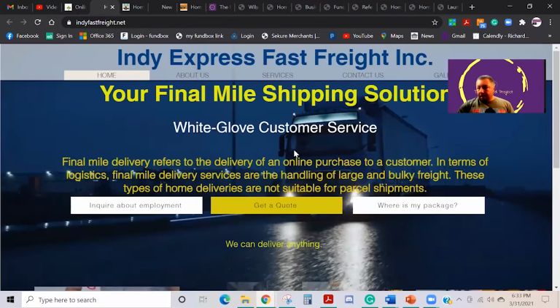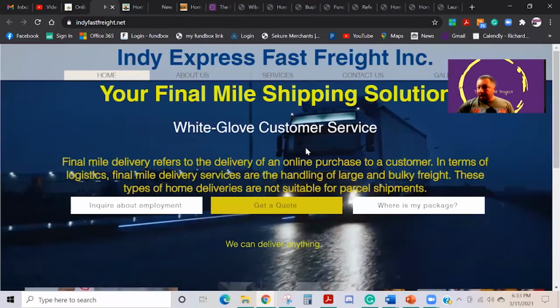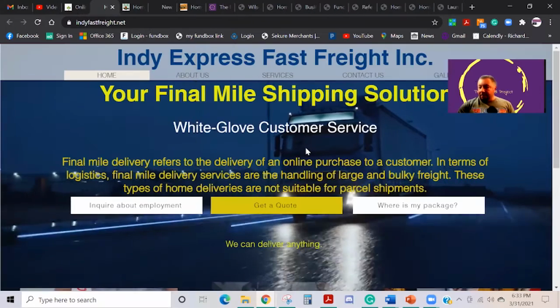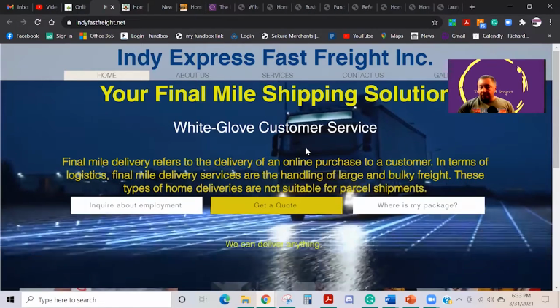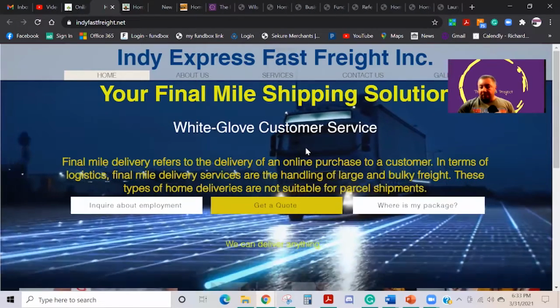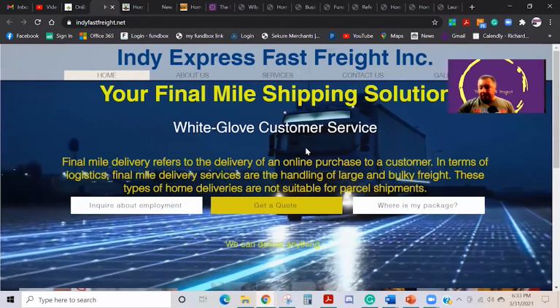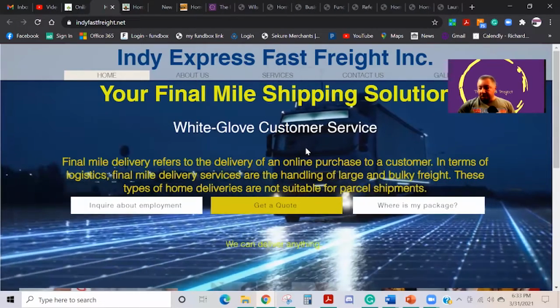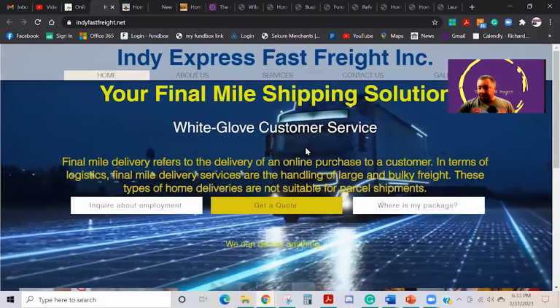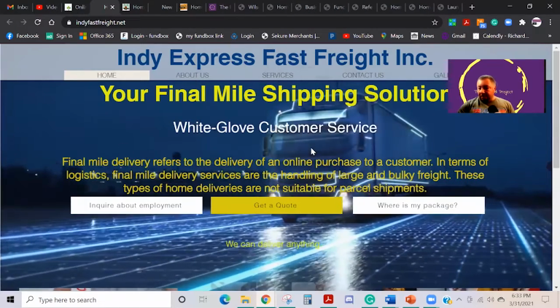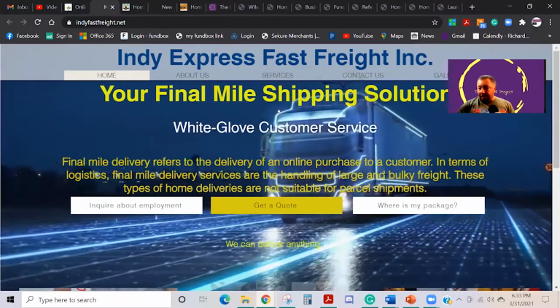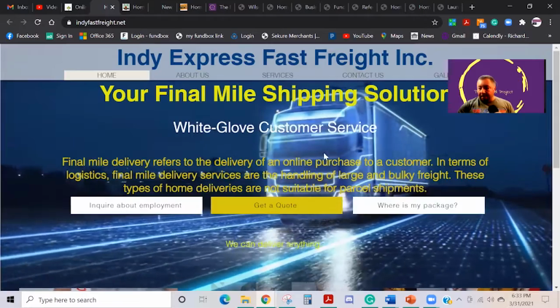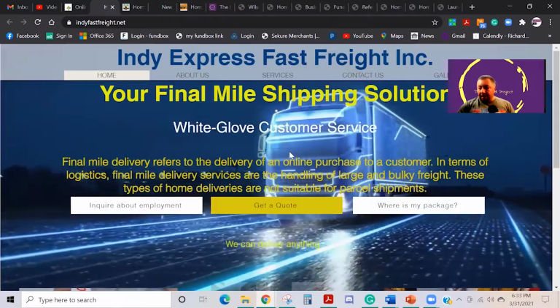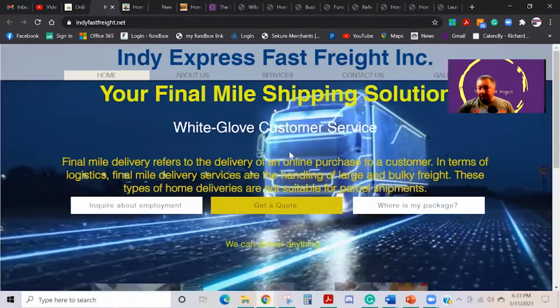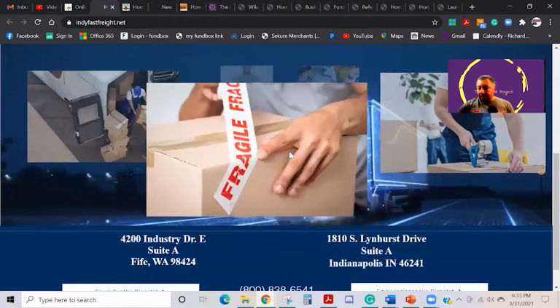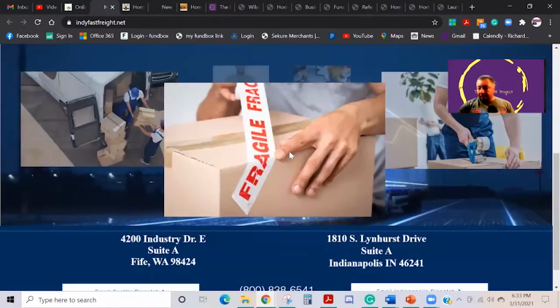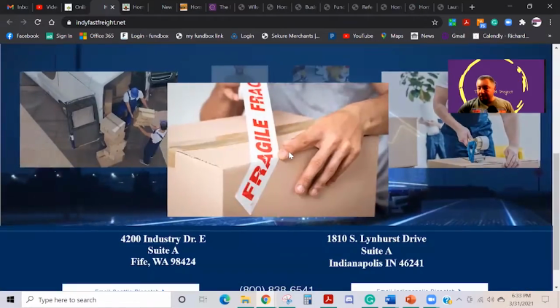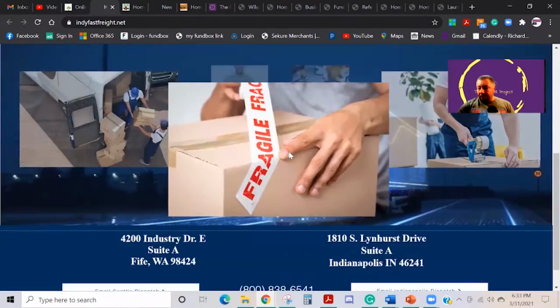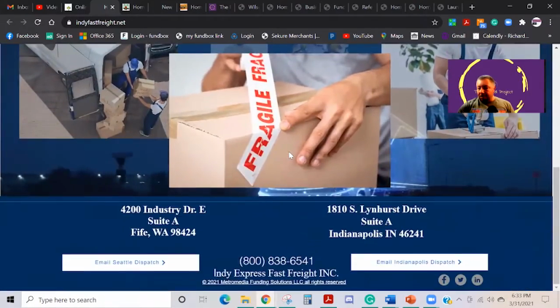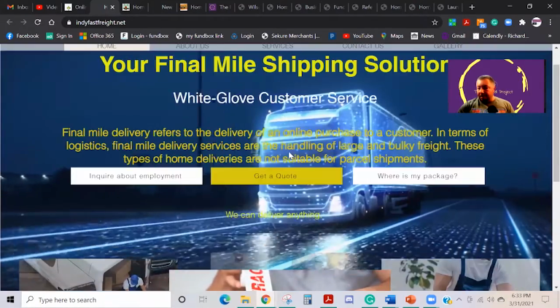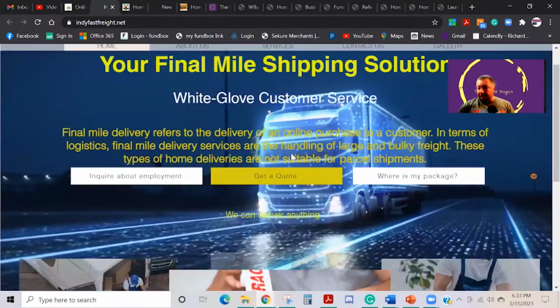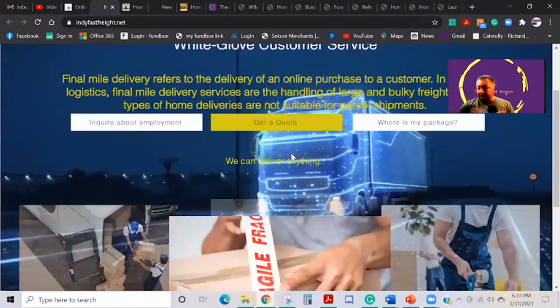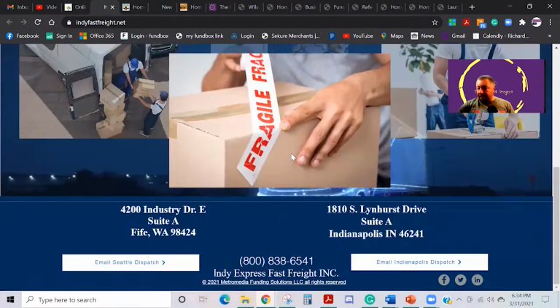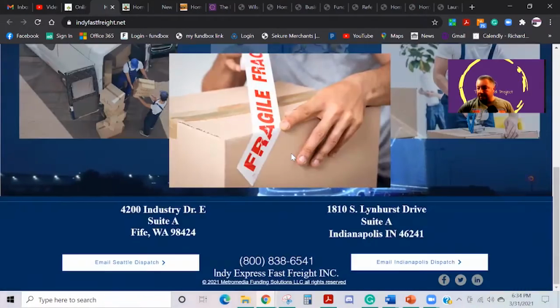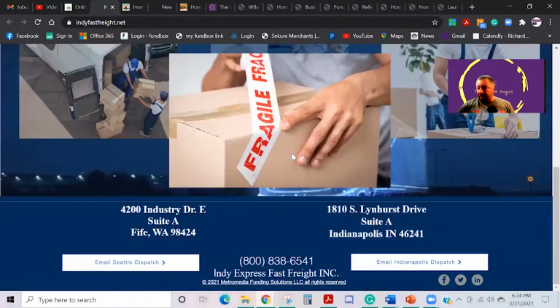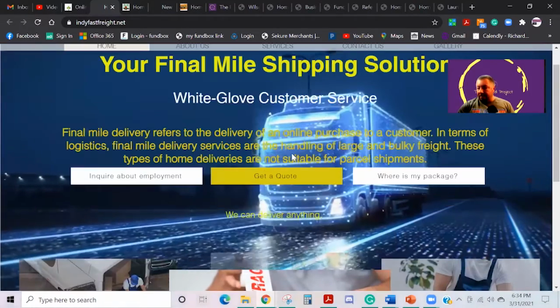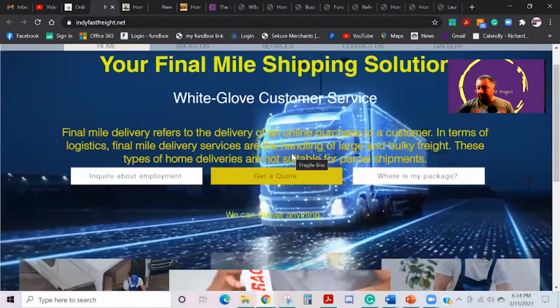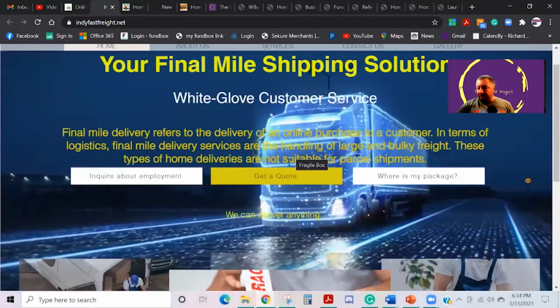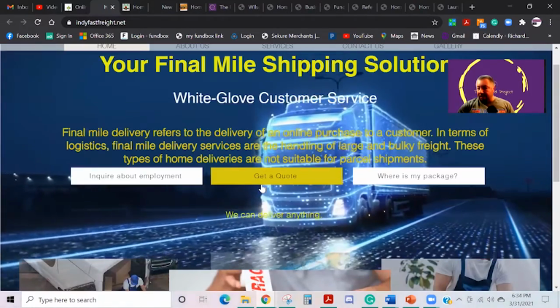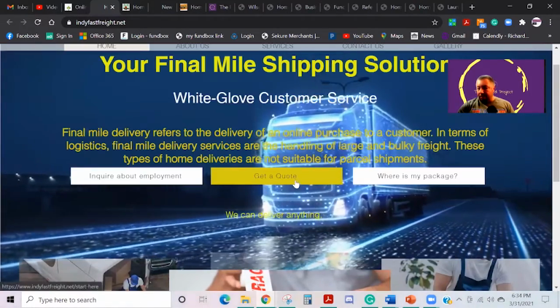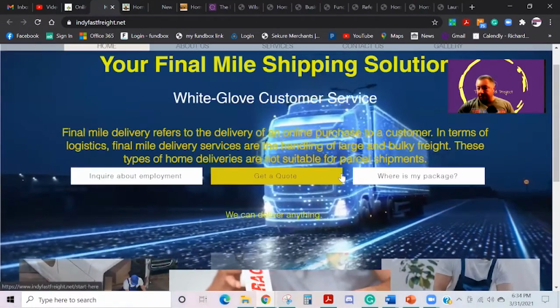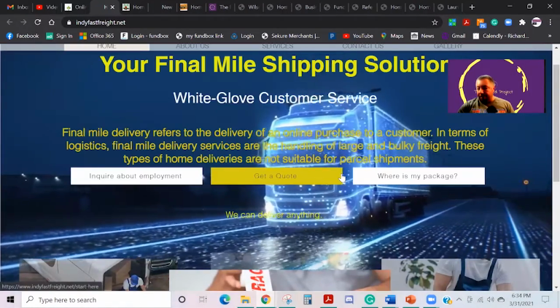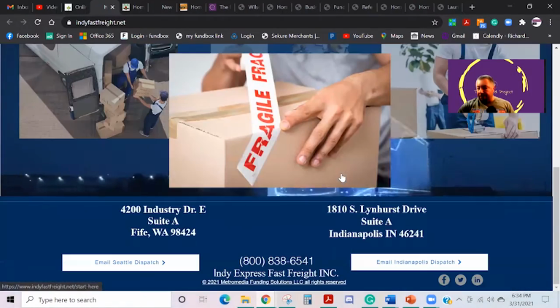This is a transportation logistics company. As you can see, it's all moving parts.